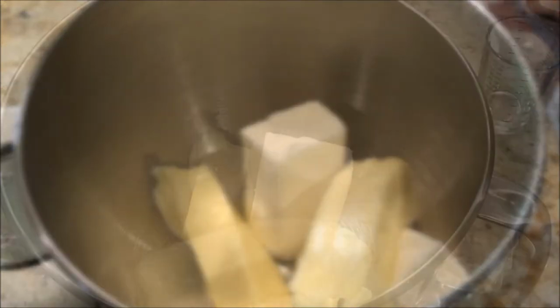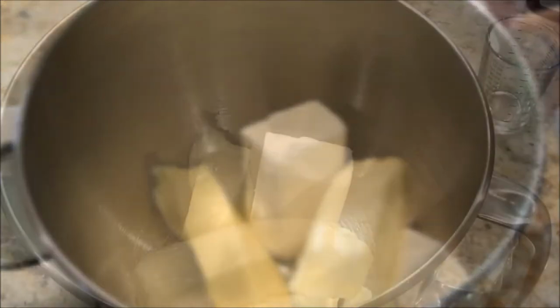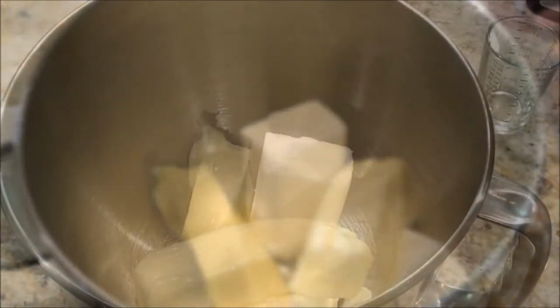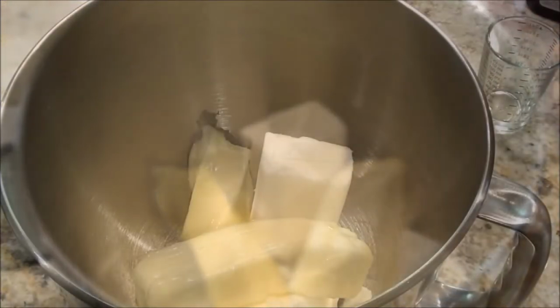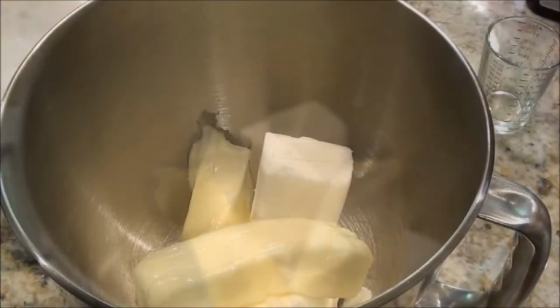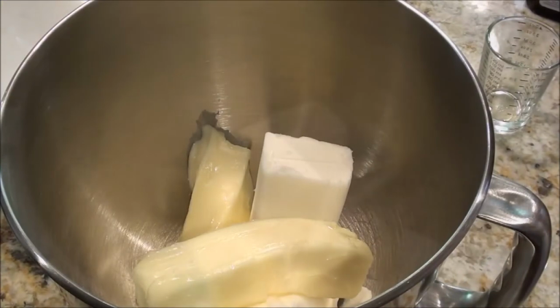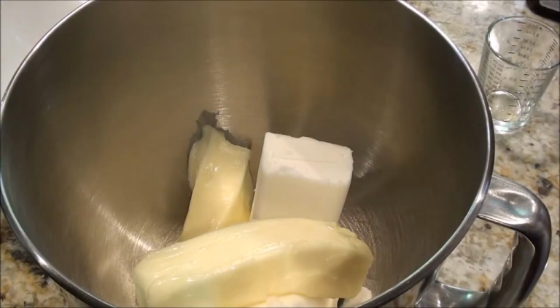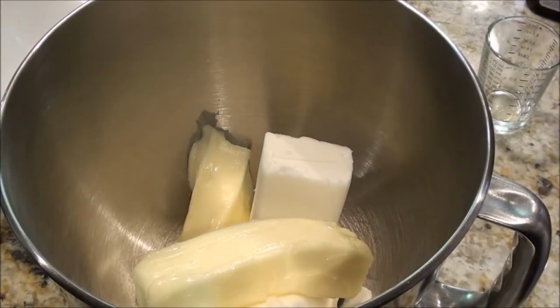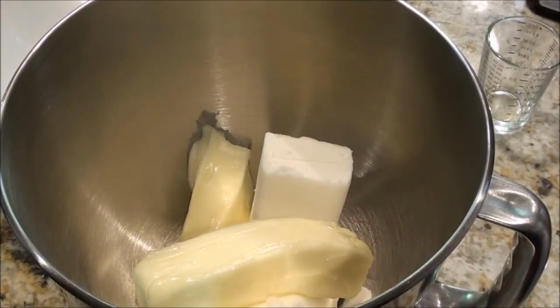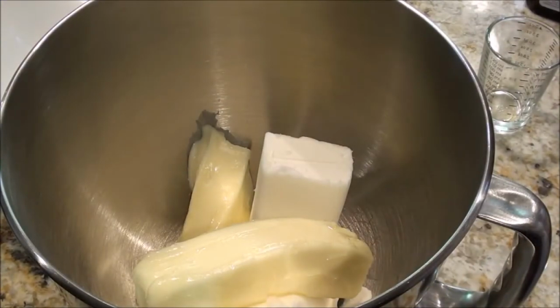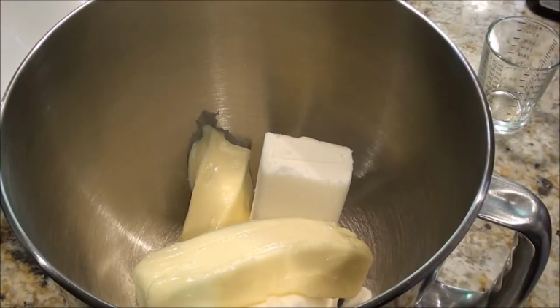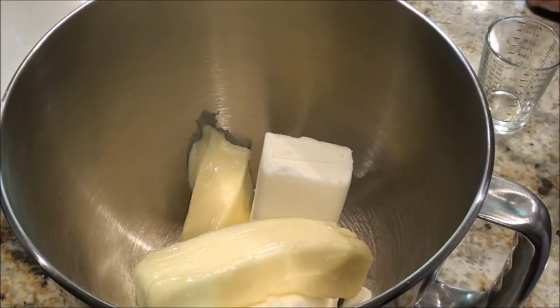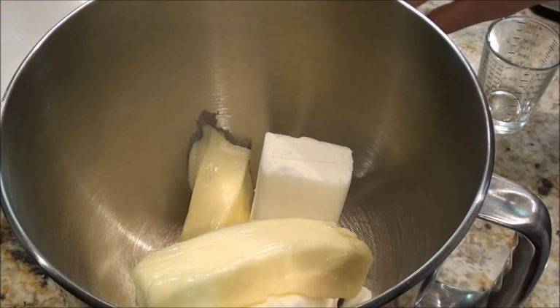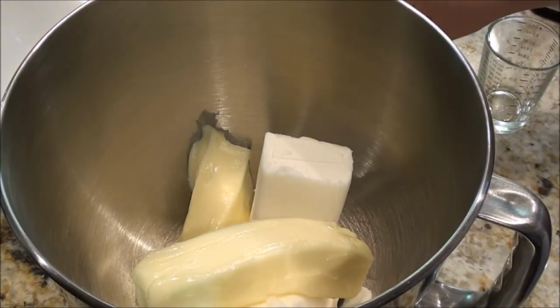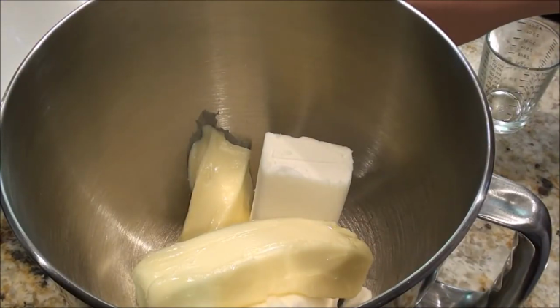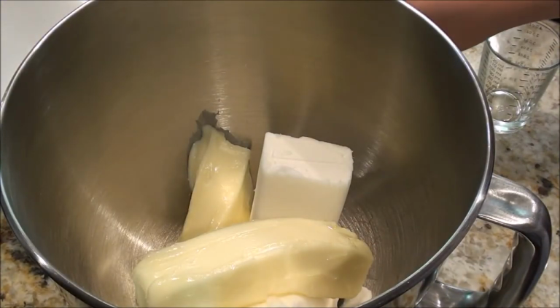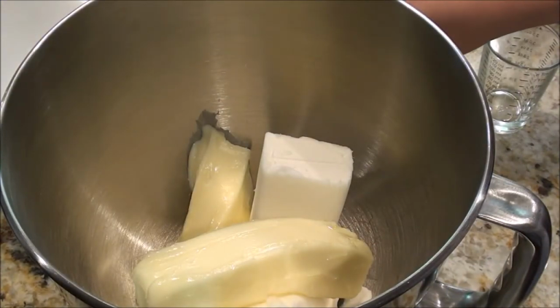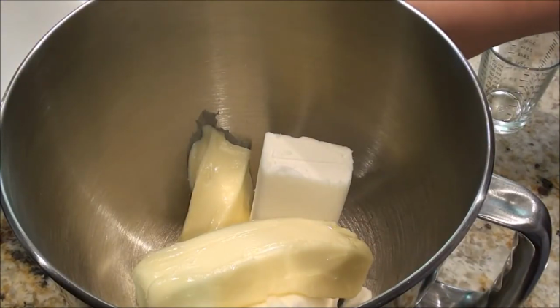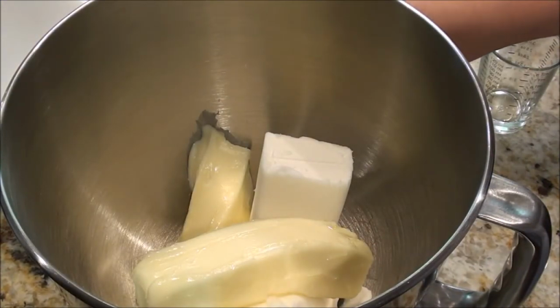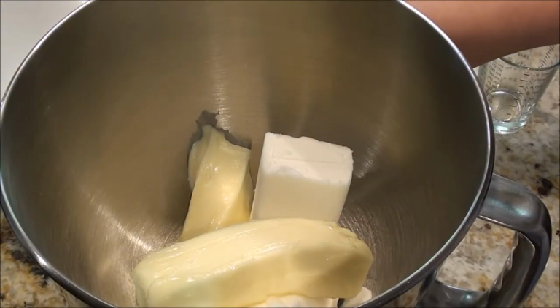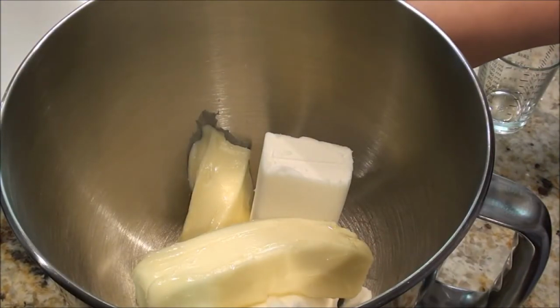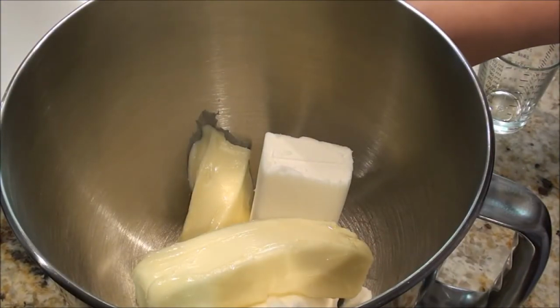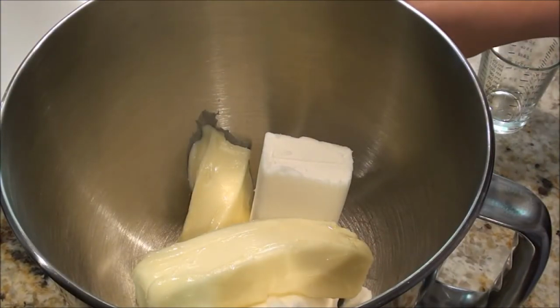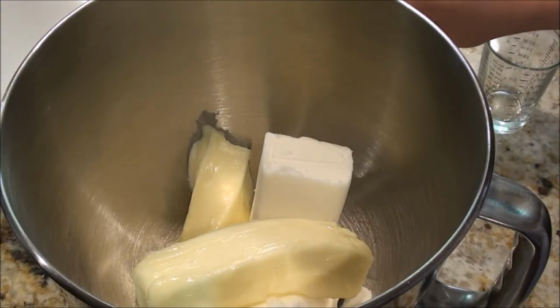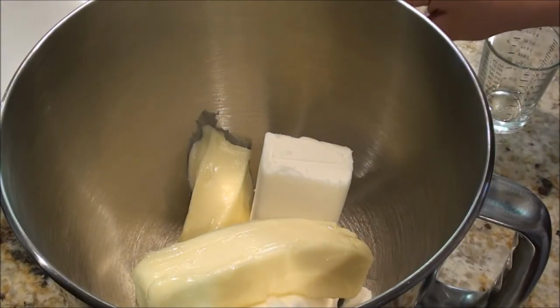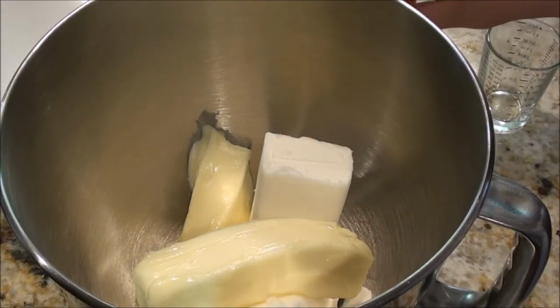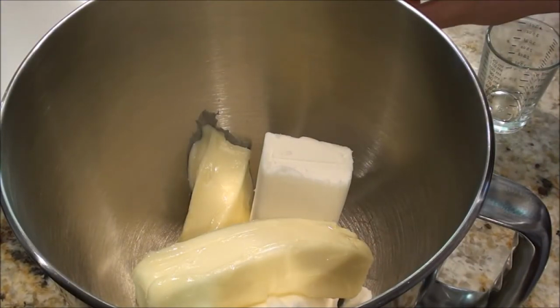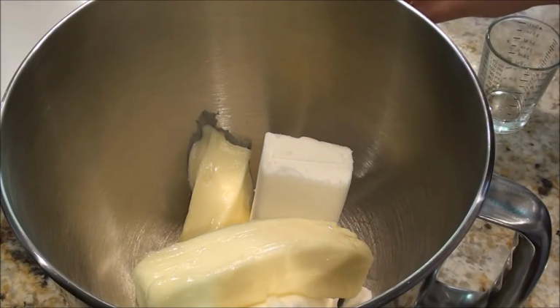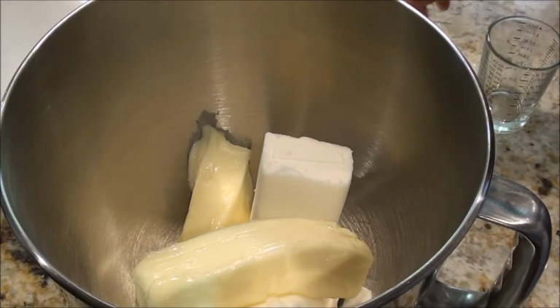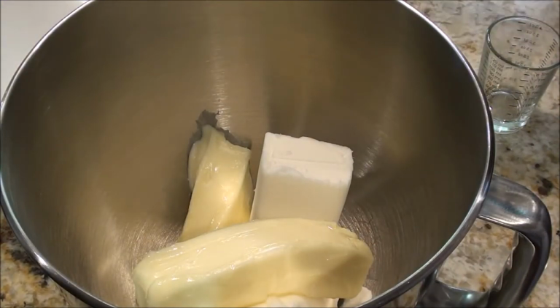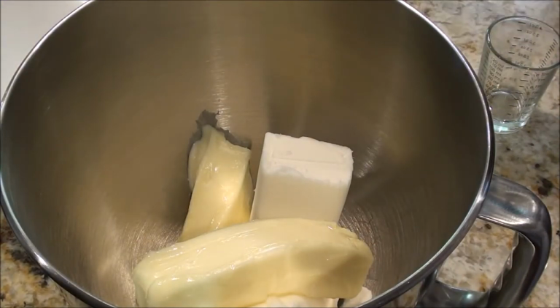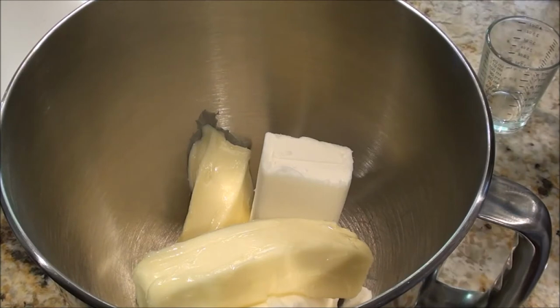Next, add in a dash of salt and your vanilla and butter flavorings.